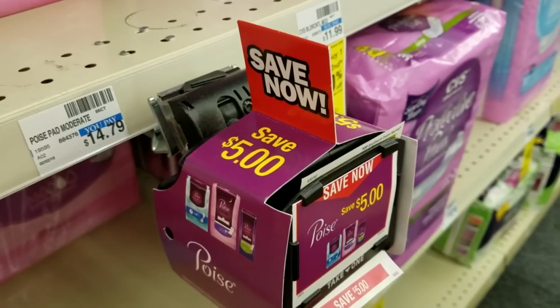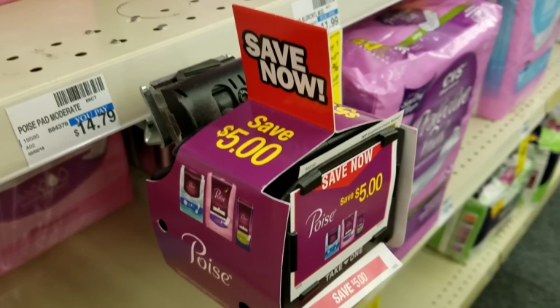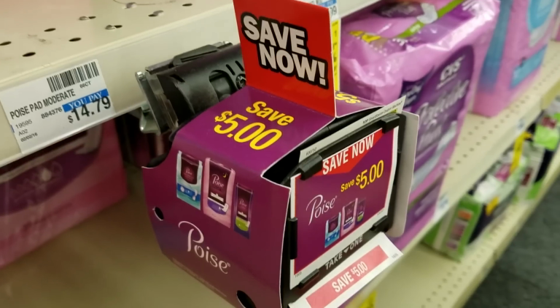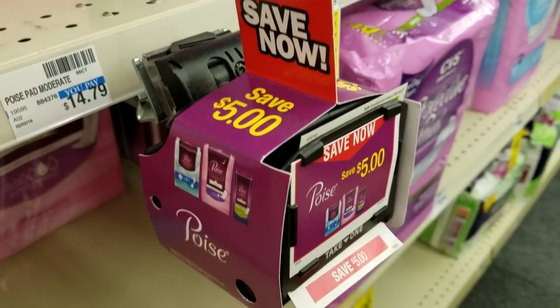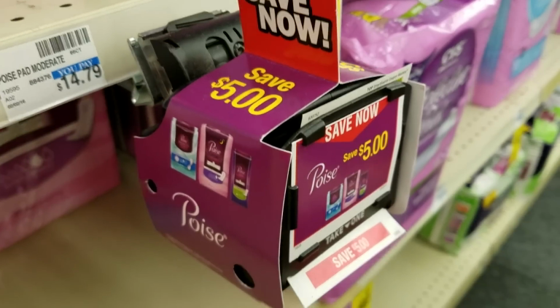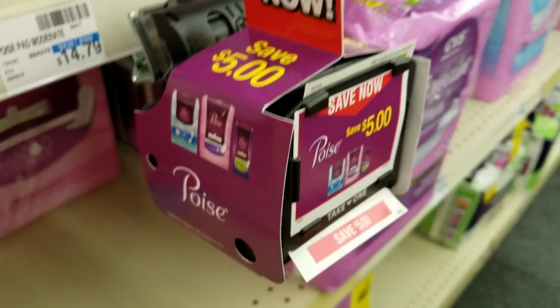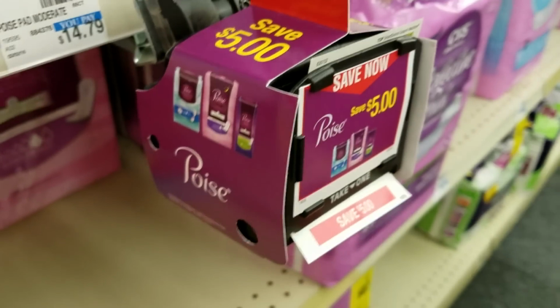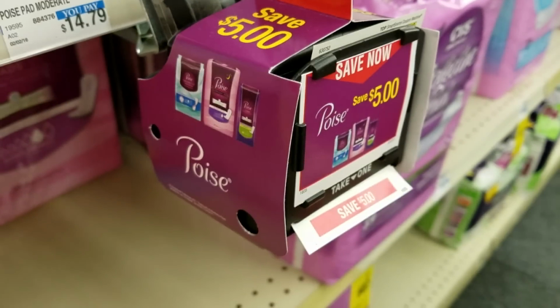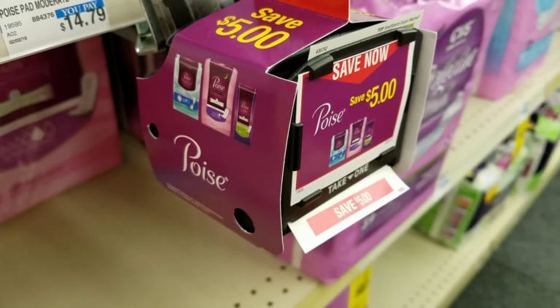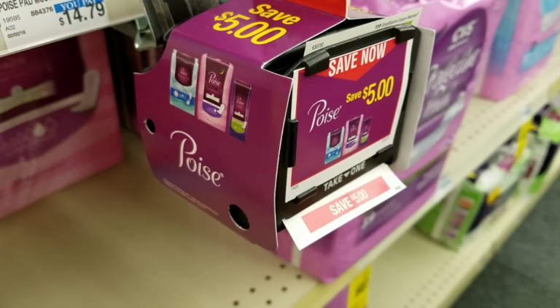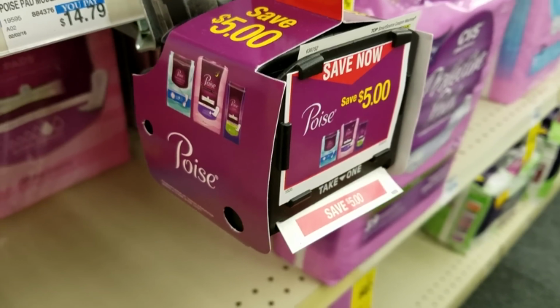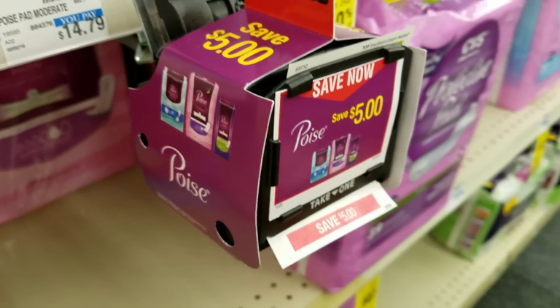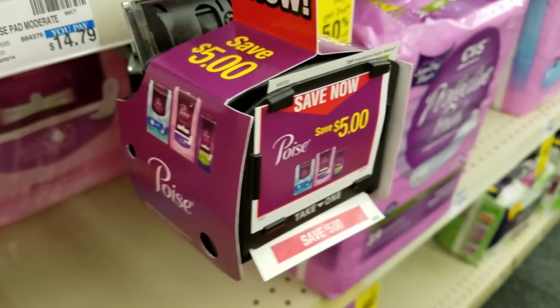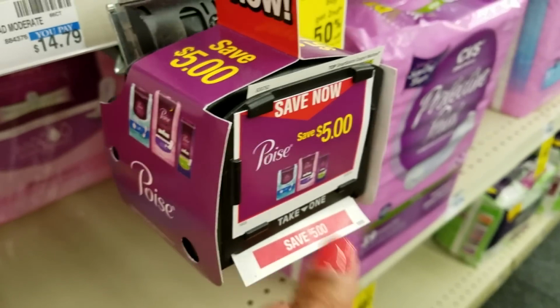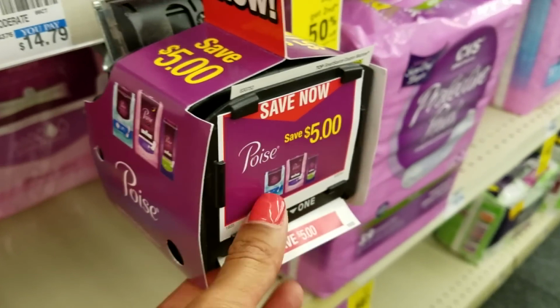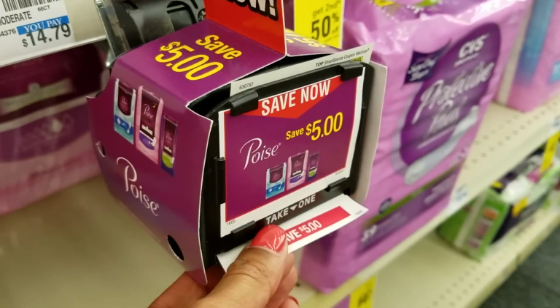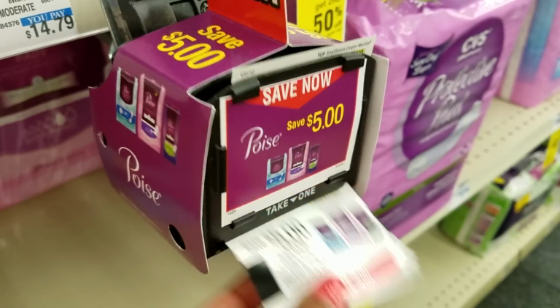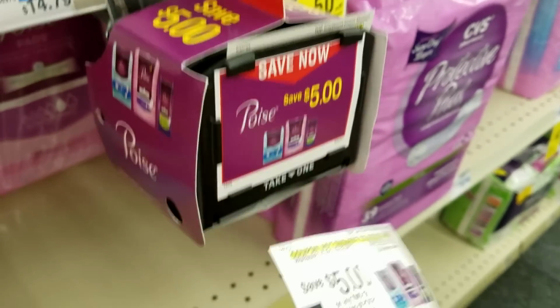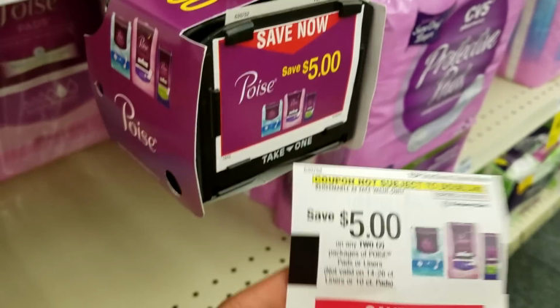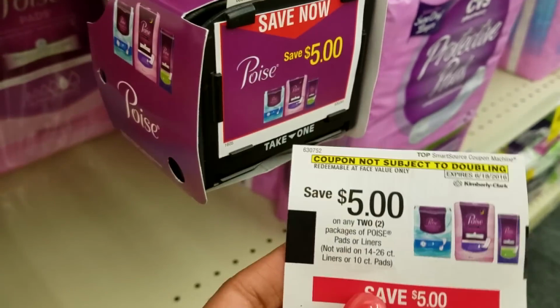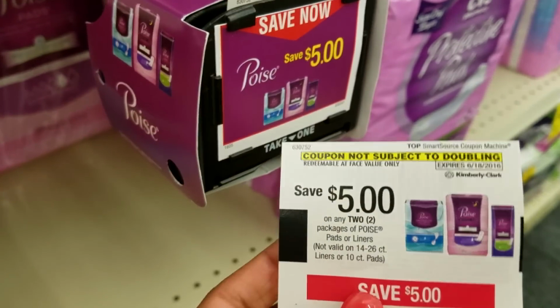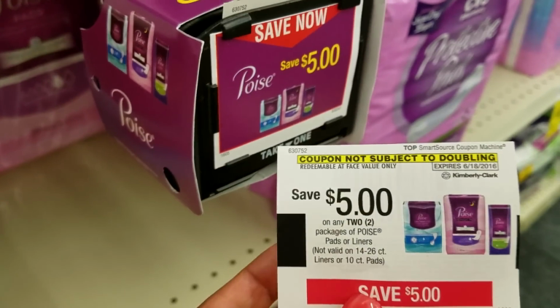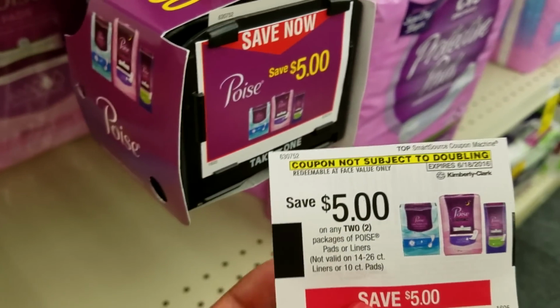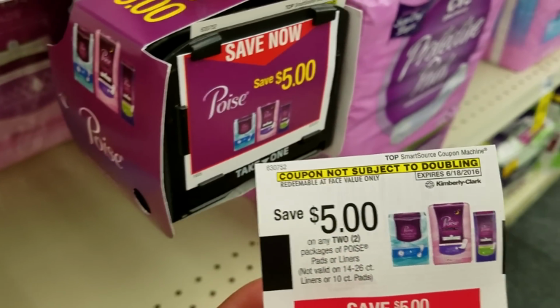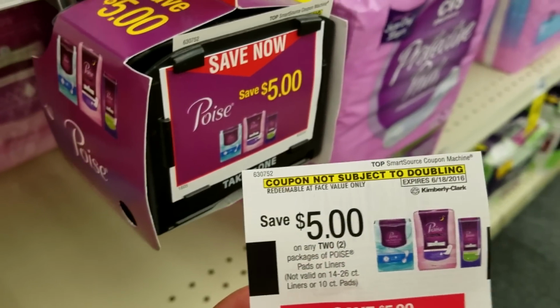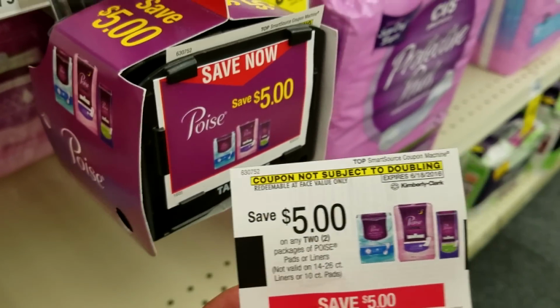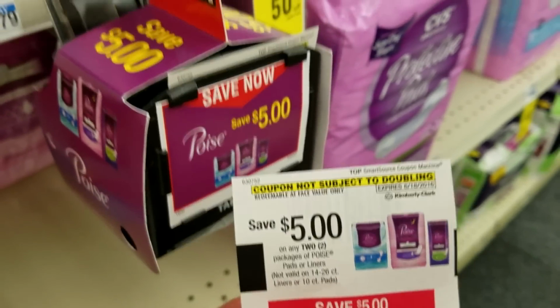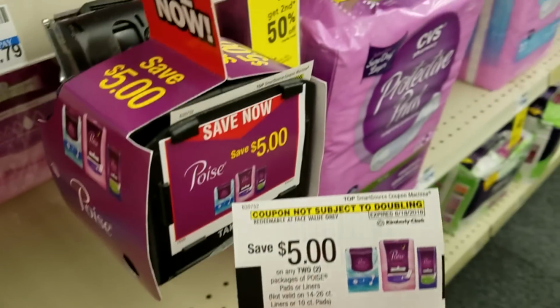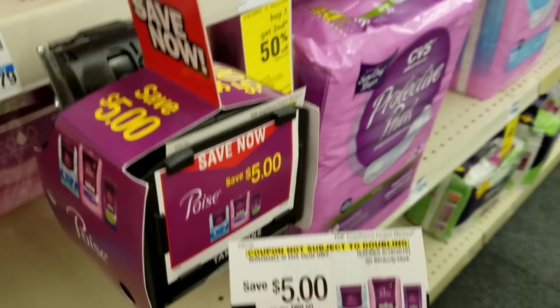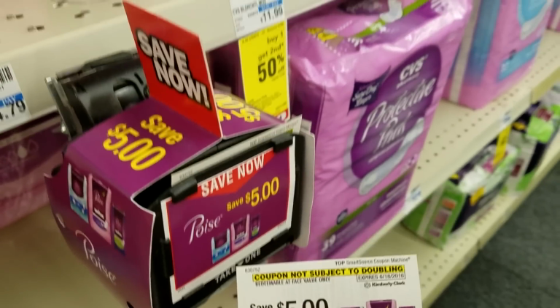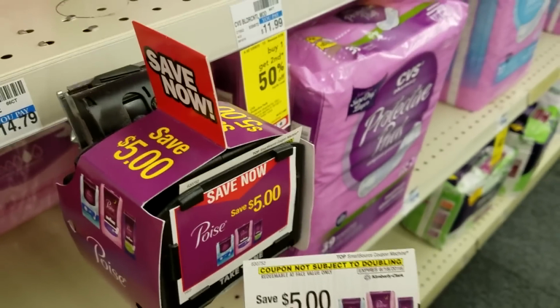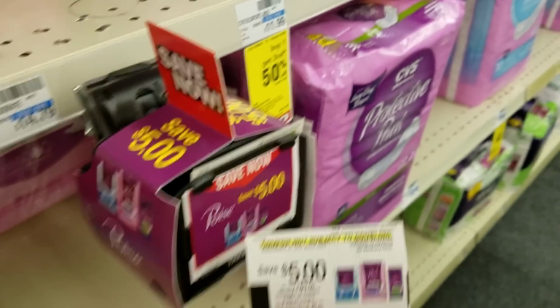I also spotted a Poise machine offering $5.00 off. You can buy two Poise products with that deal.